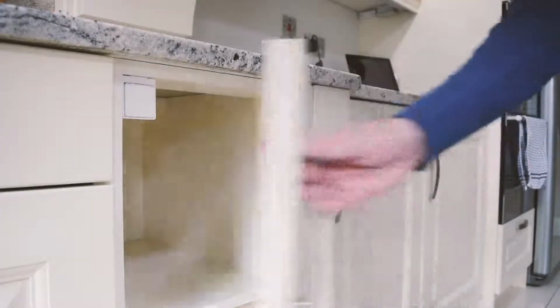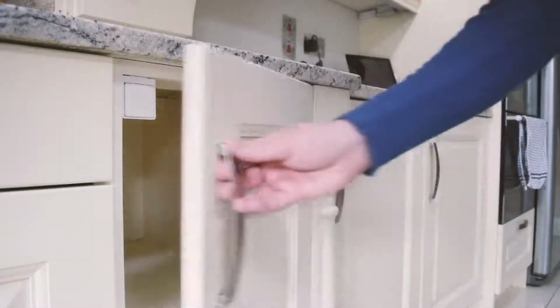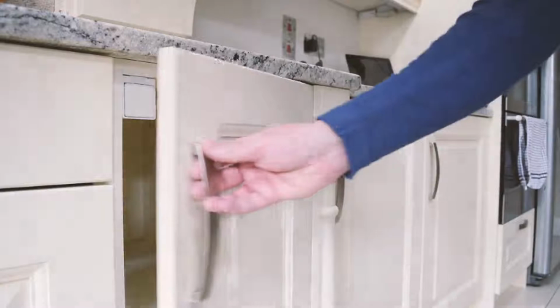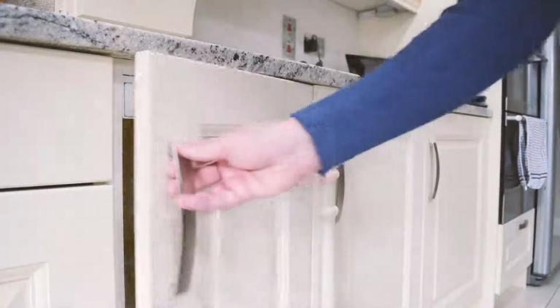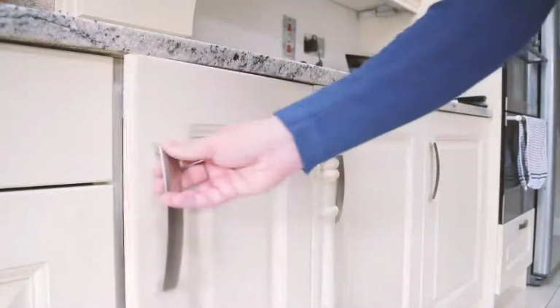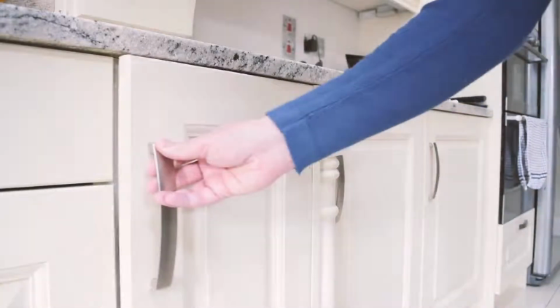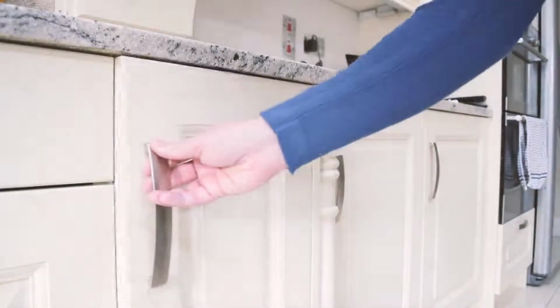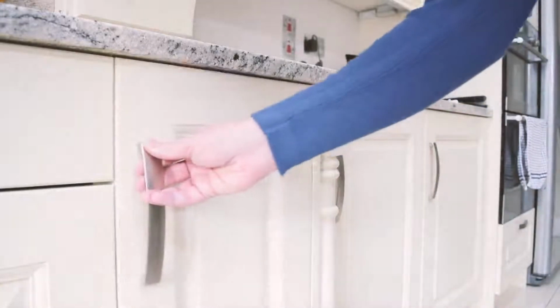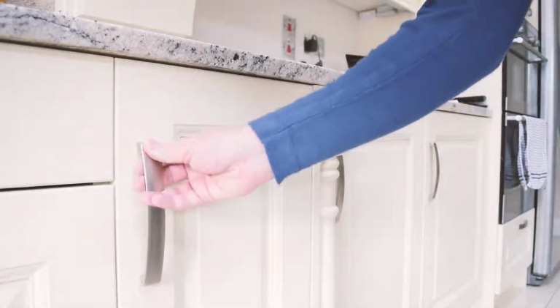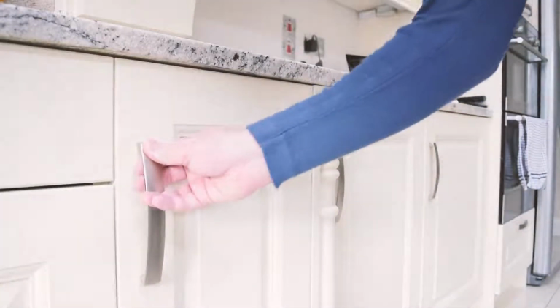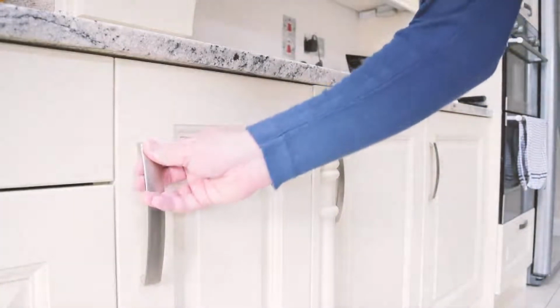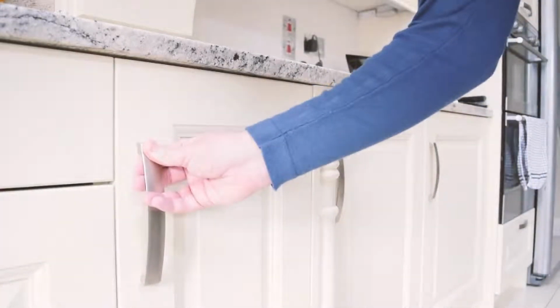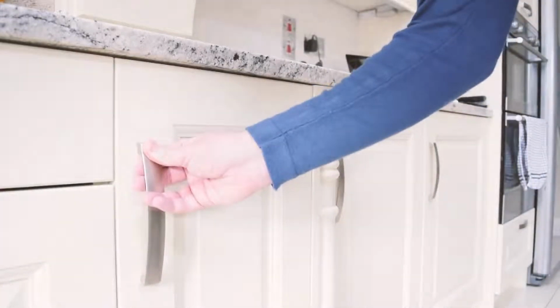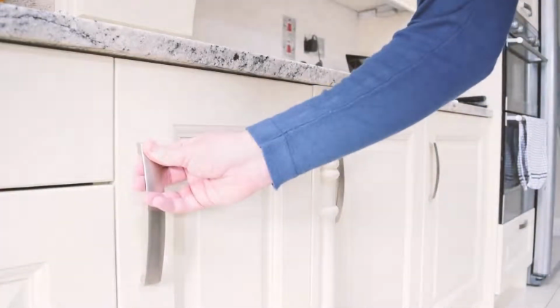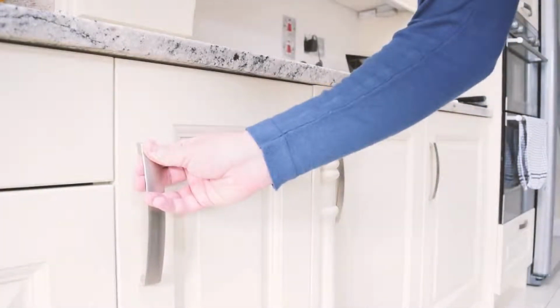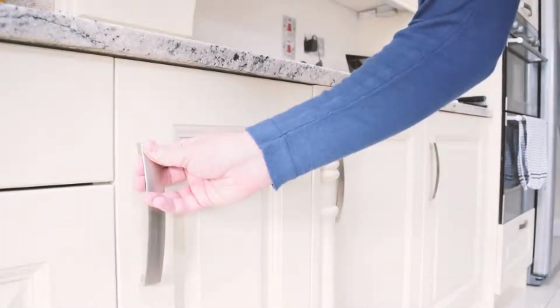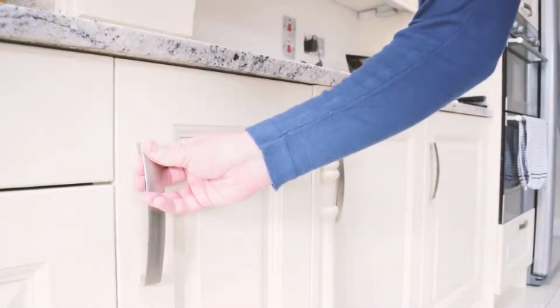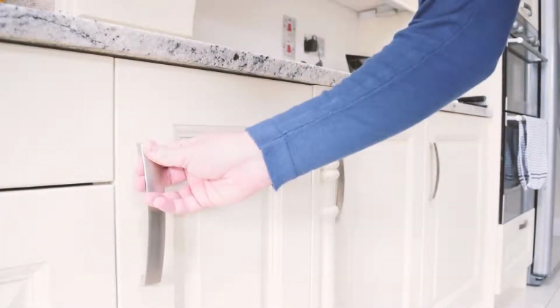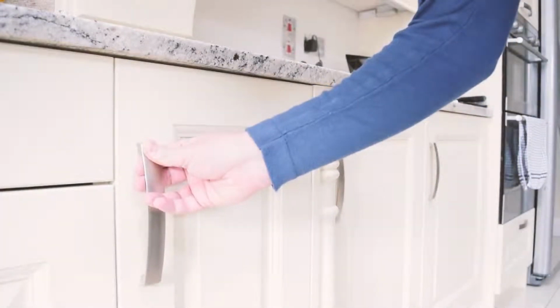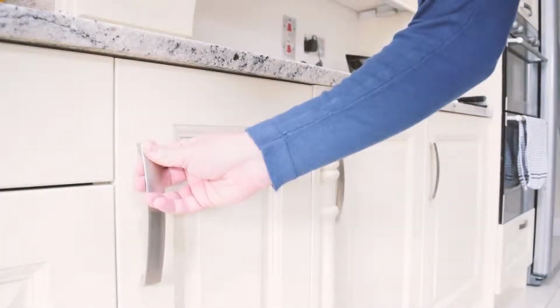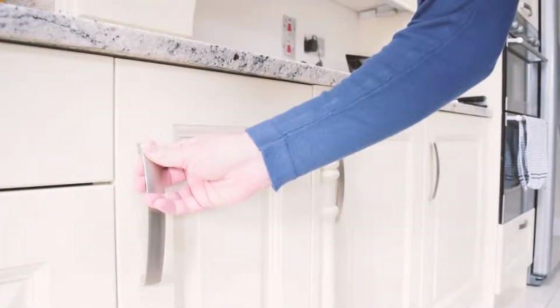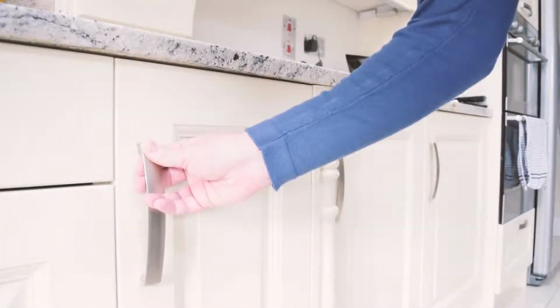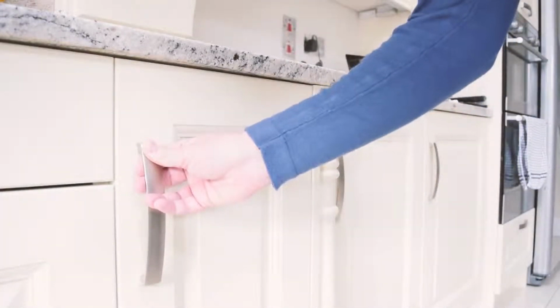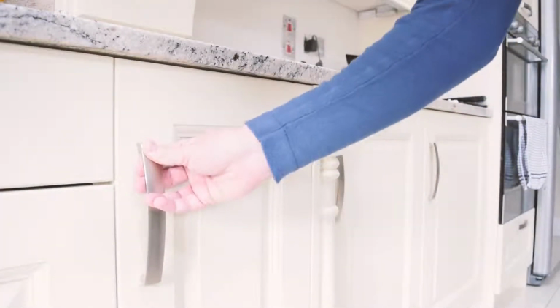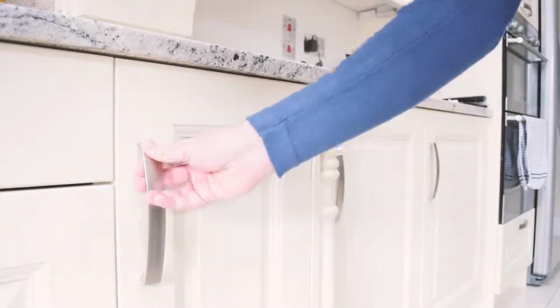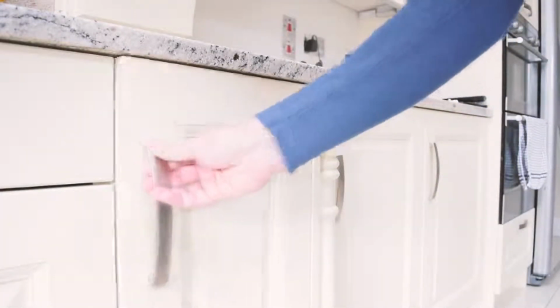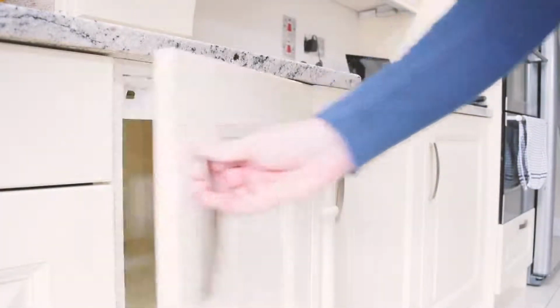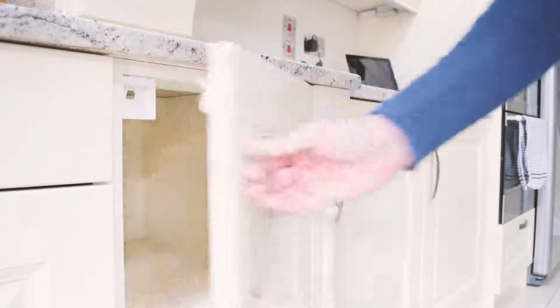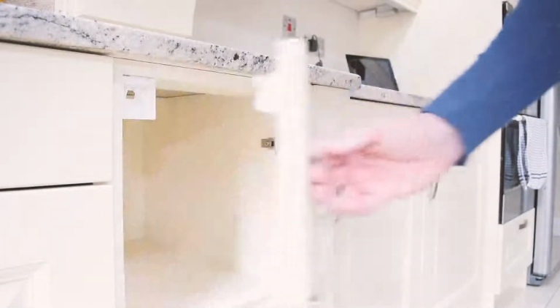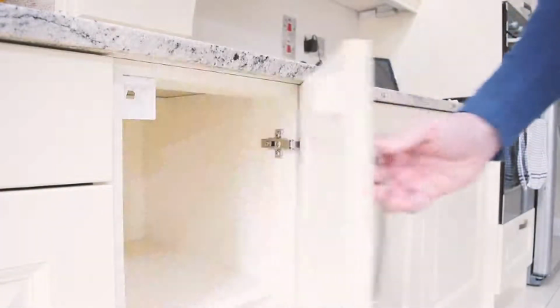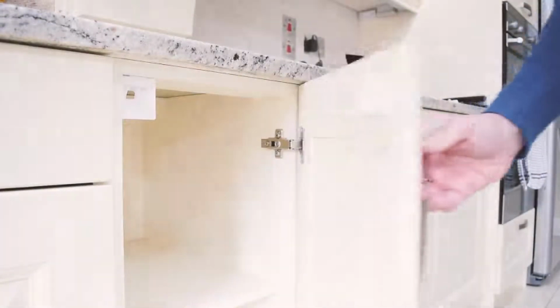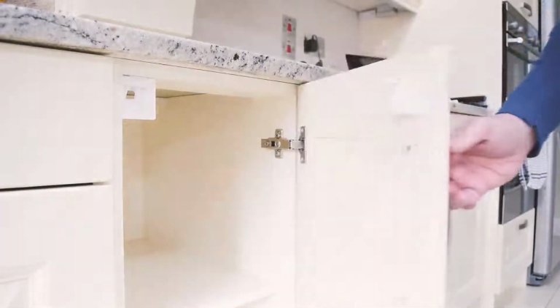Close the door fully, then reopen. Your lock should now be in position.